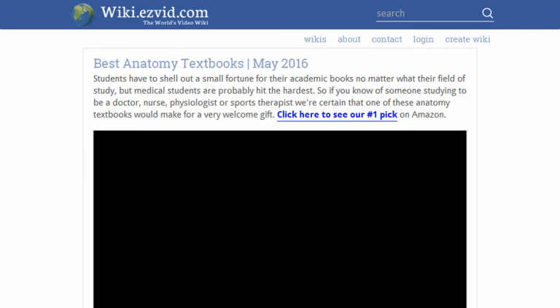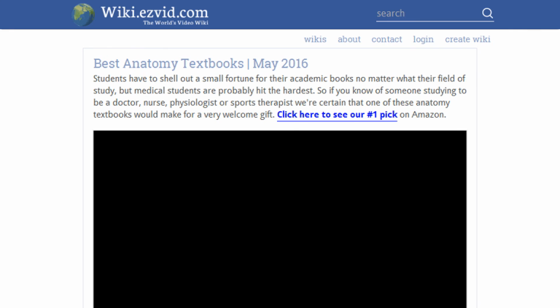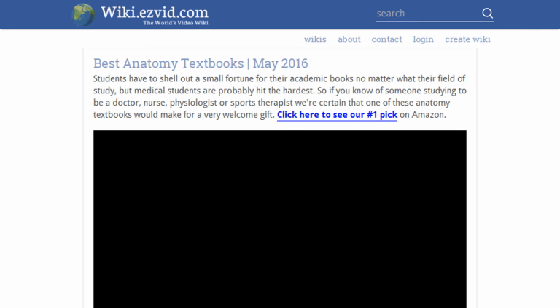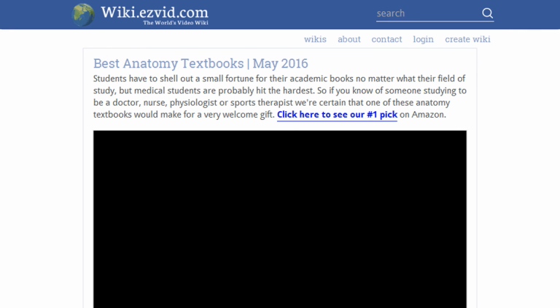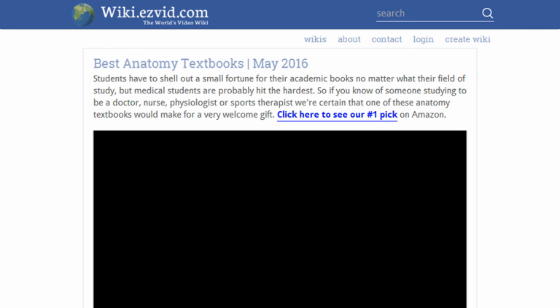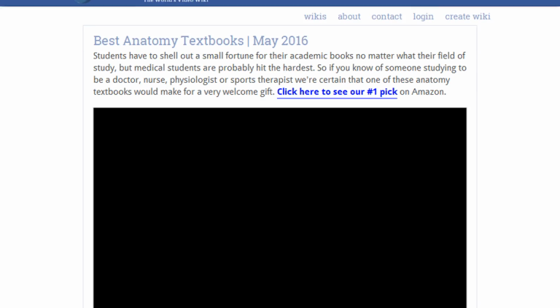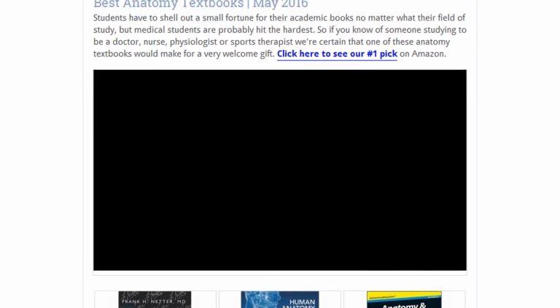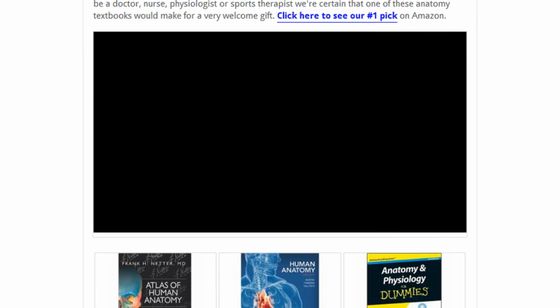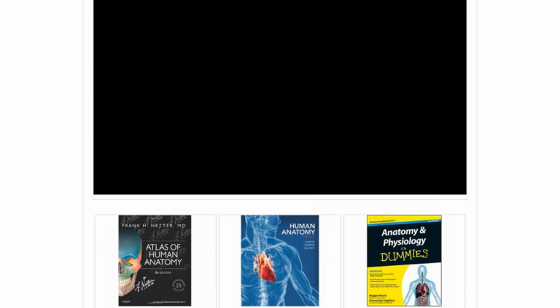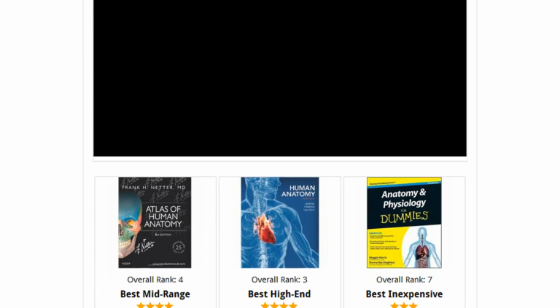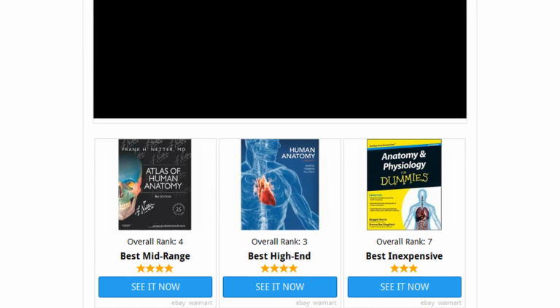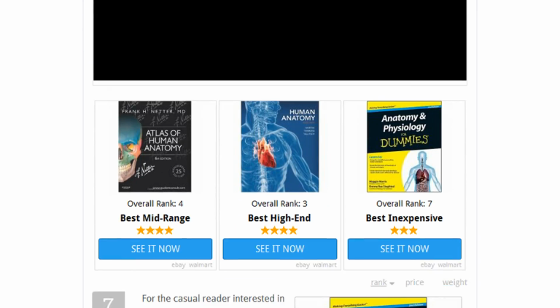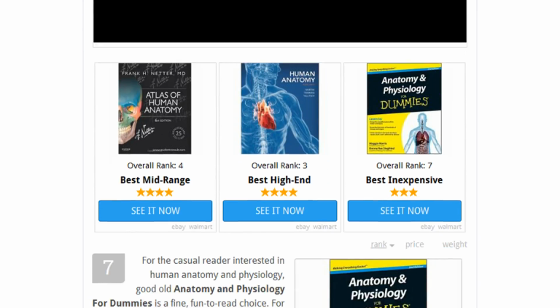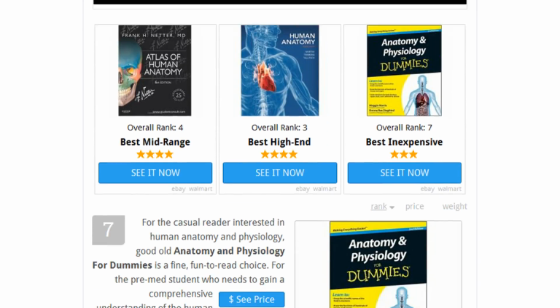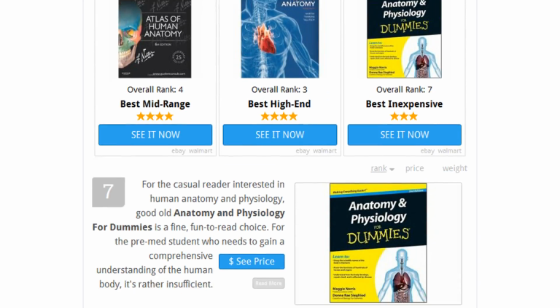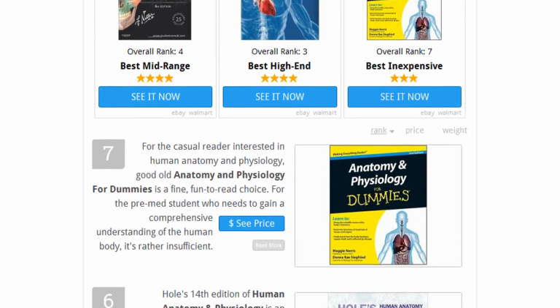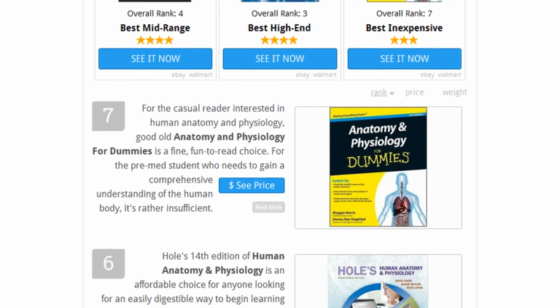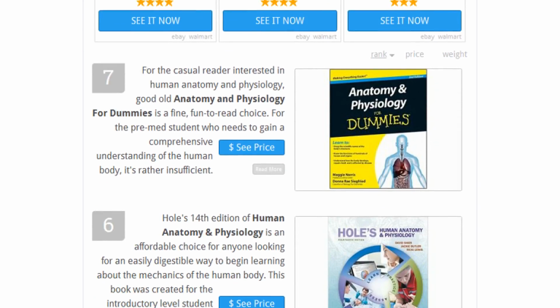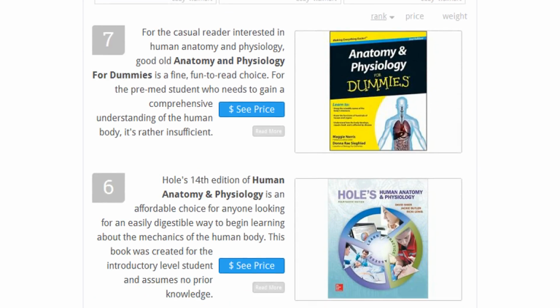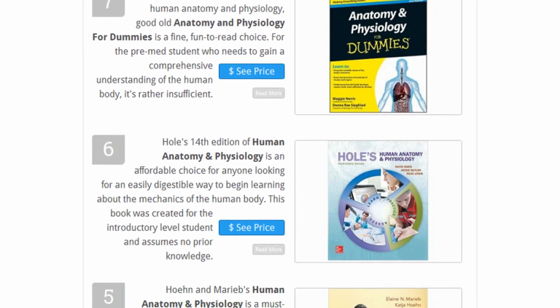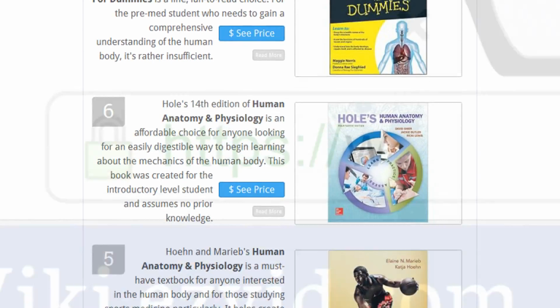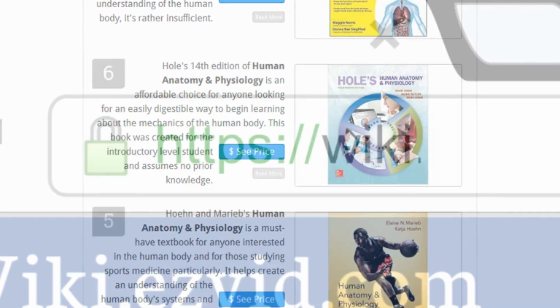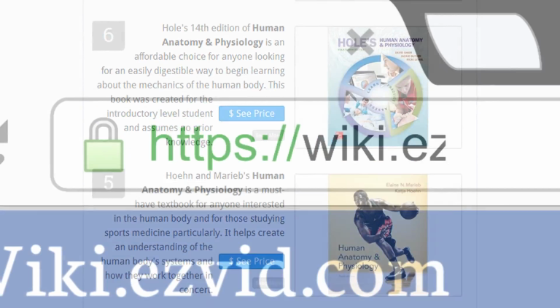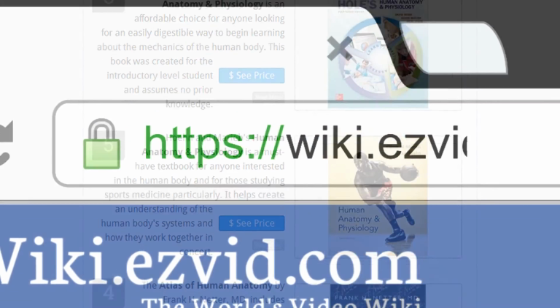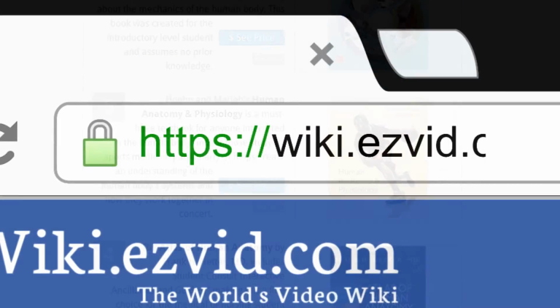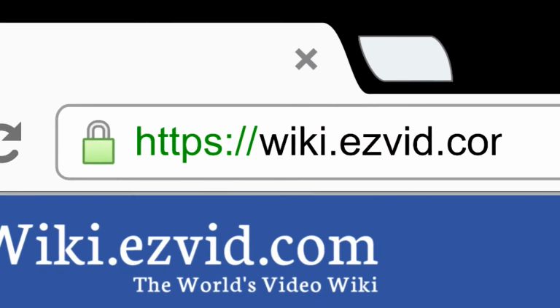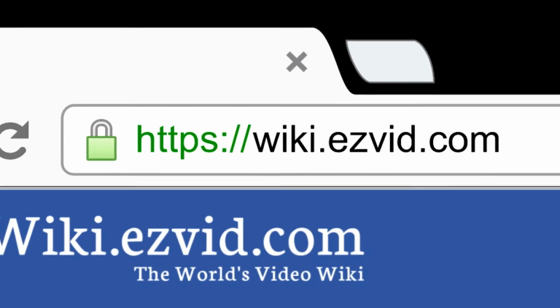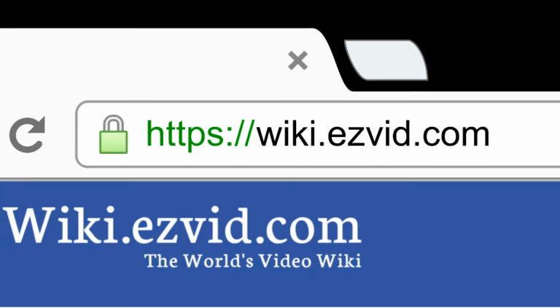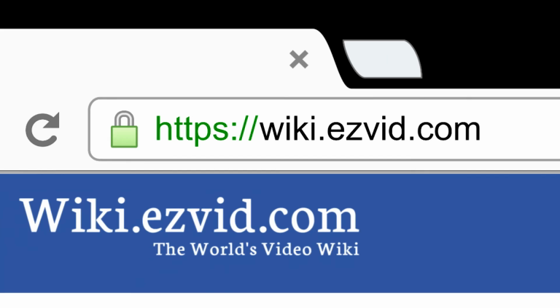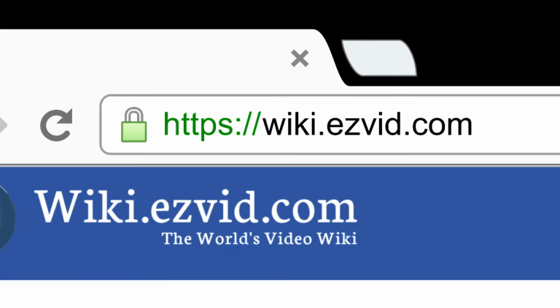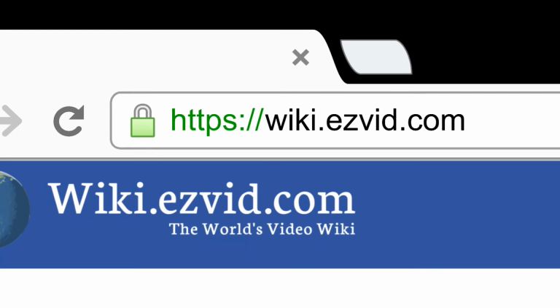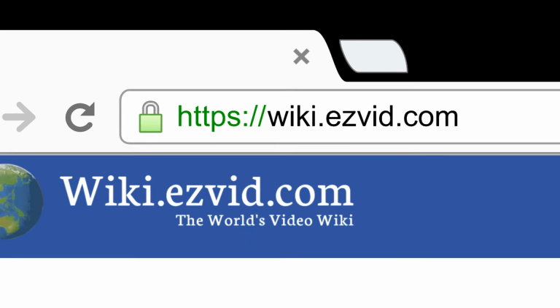To see all this stuff, go to wiki.easyvid.com and search for Anatomy Textbooks or click beneath this video.